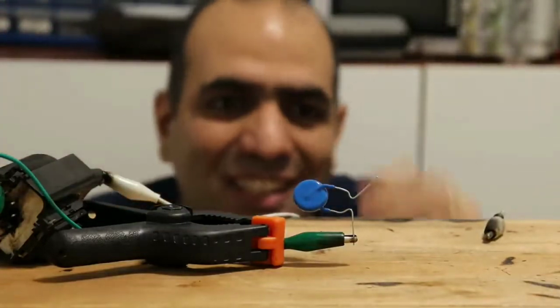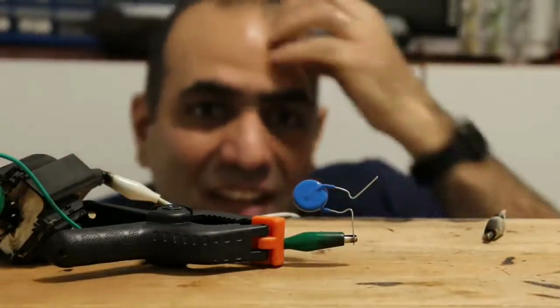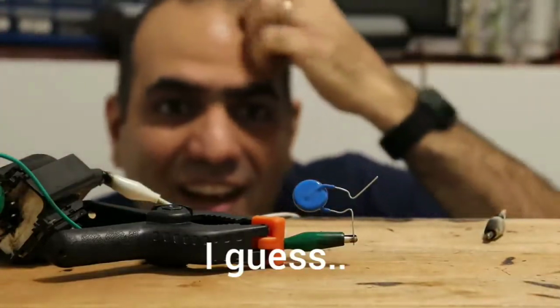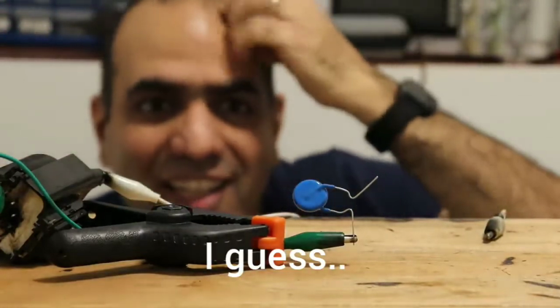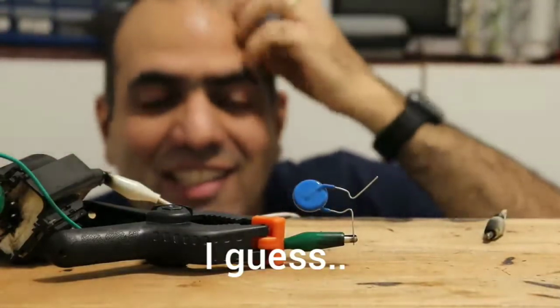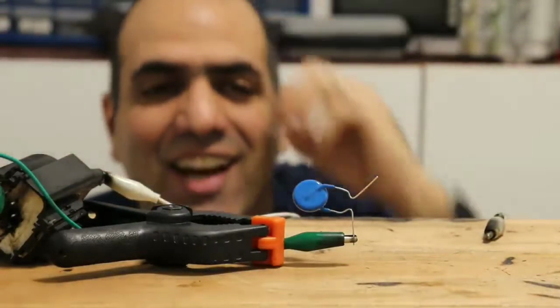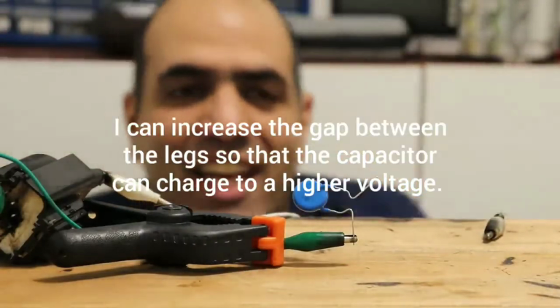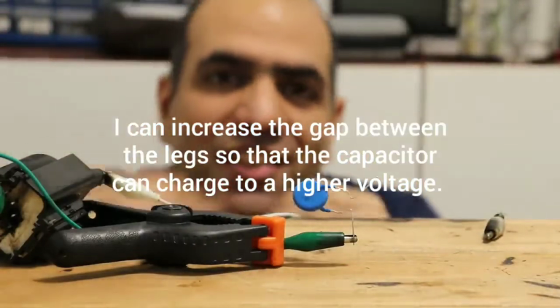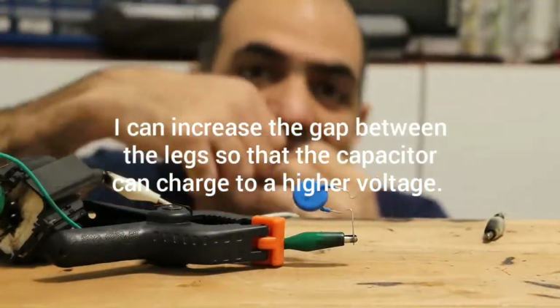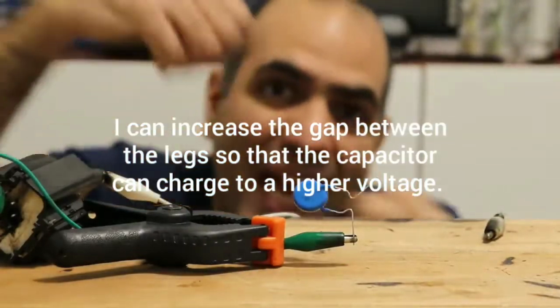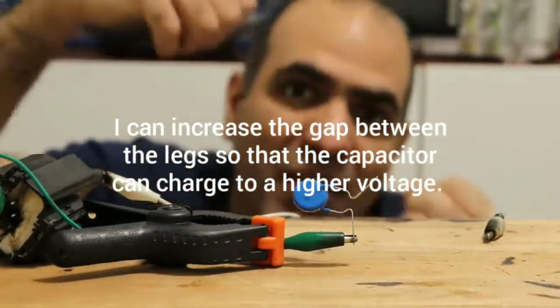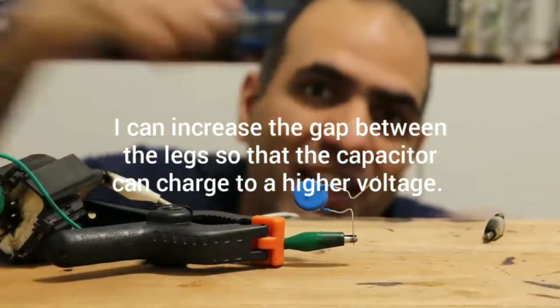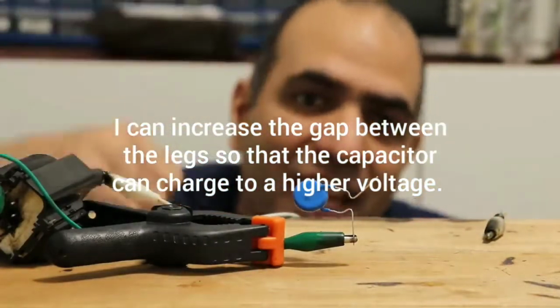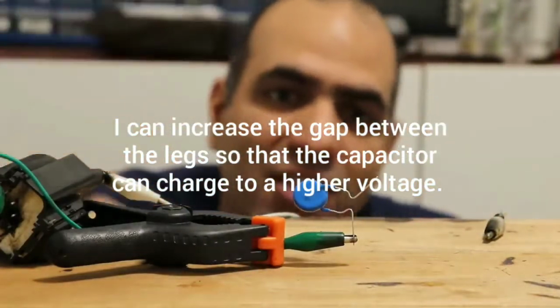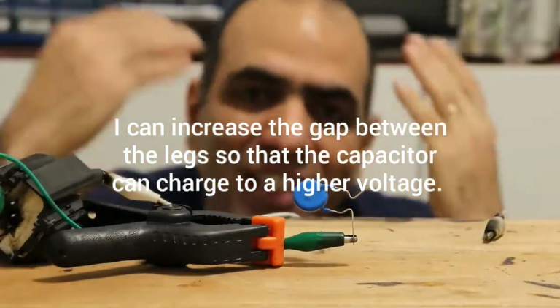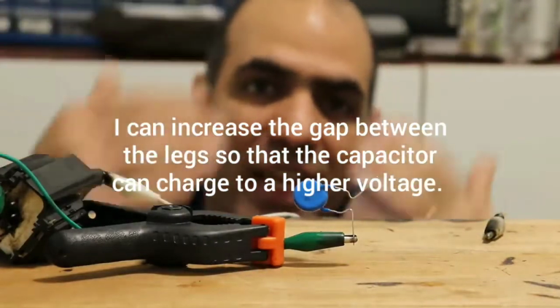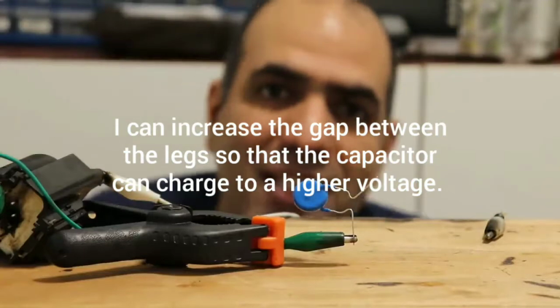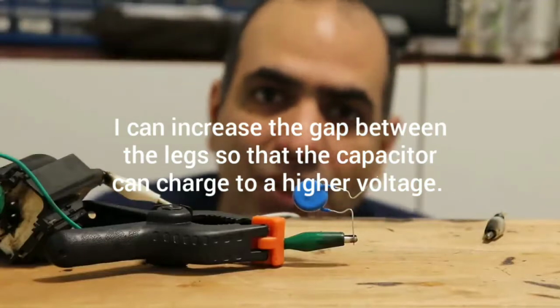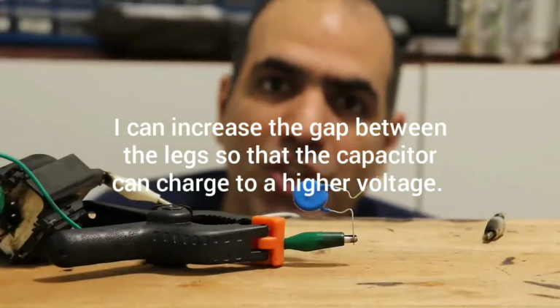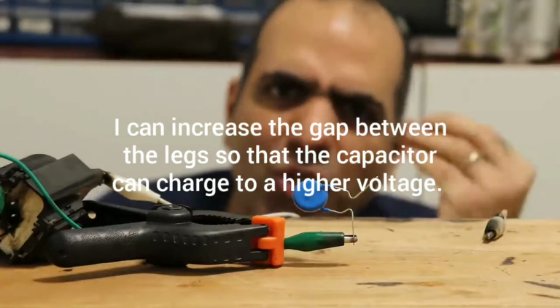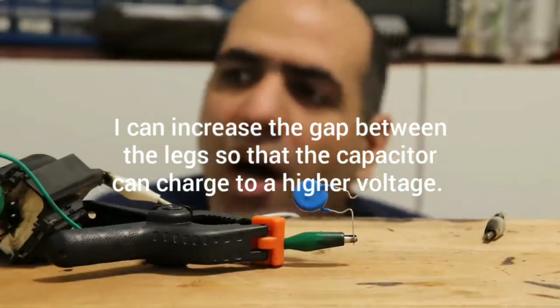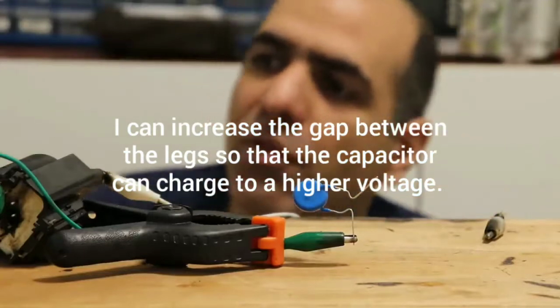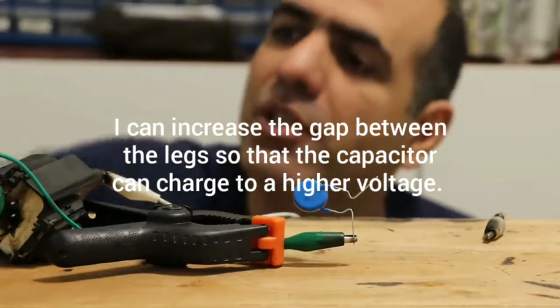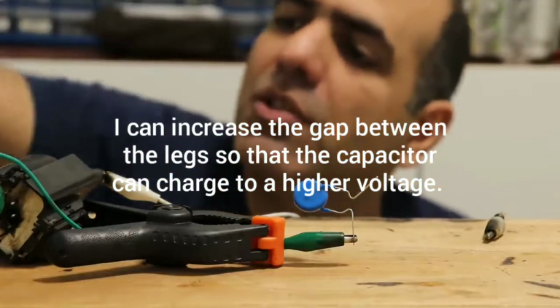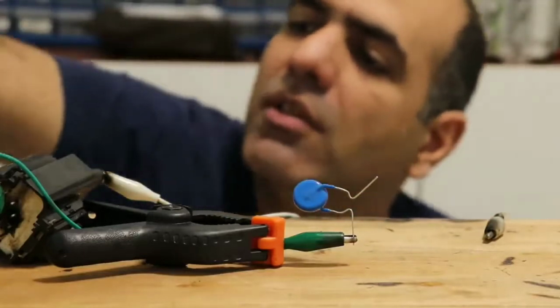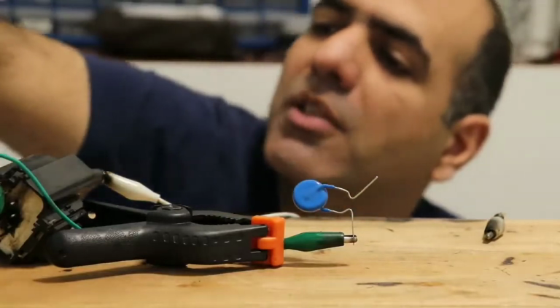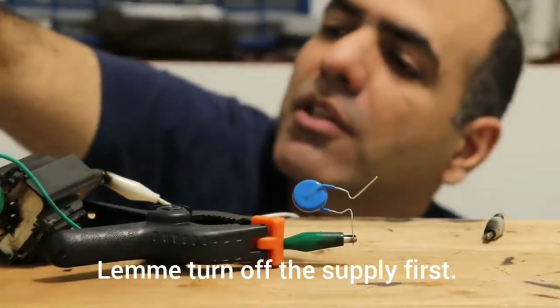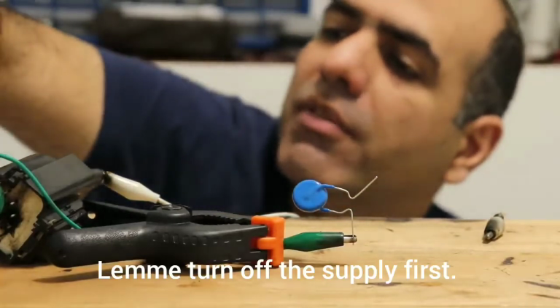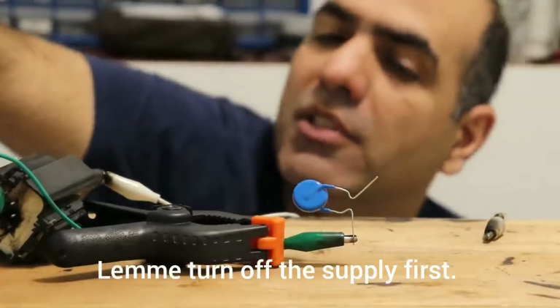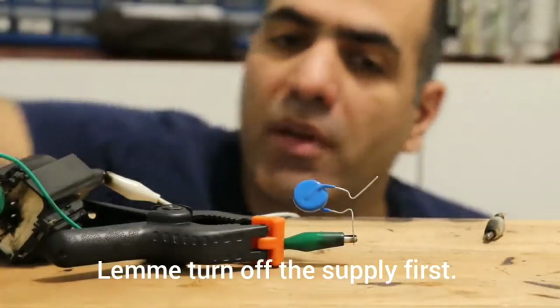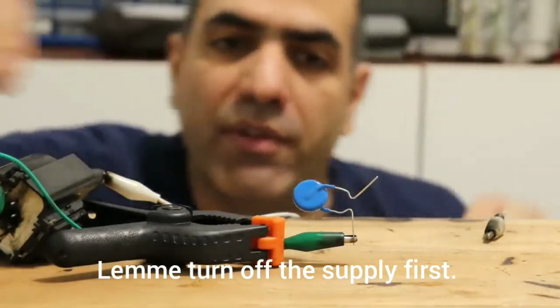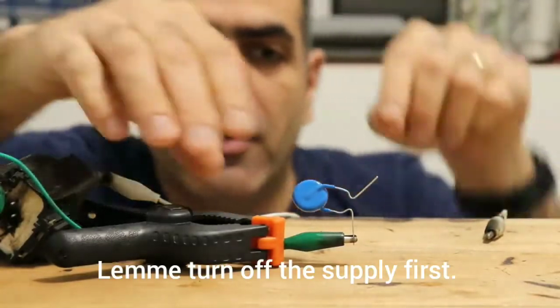I guess I can increase the gap between the legs so that the capacitor can charge to a higher voltage. Turn off the supply first.